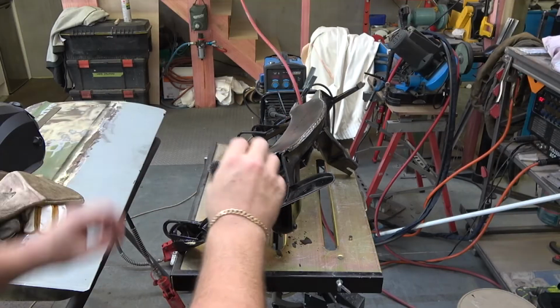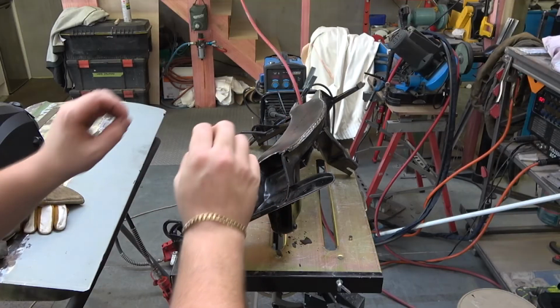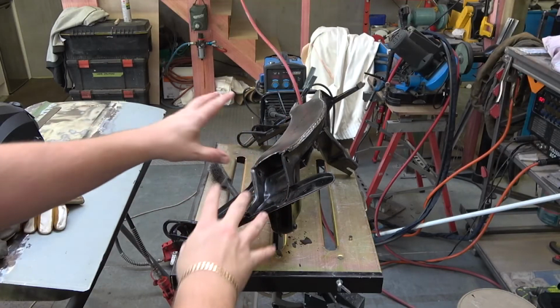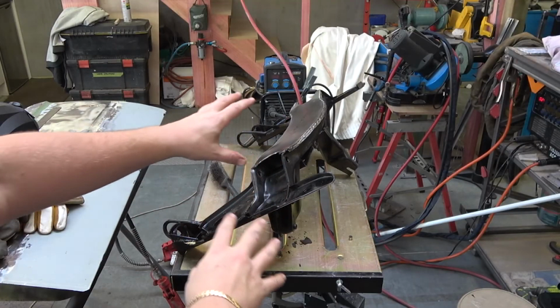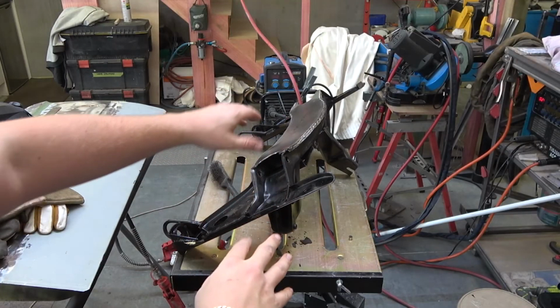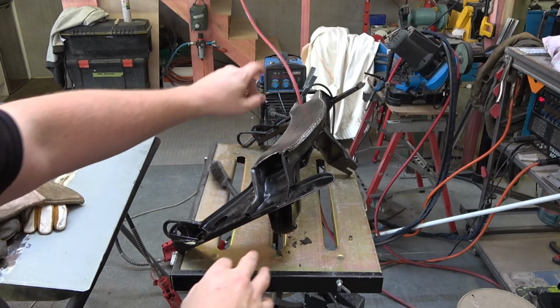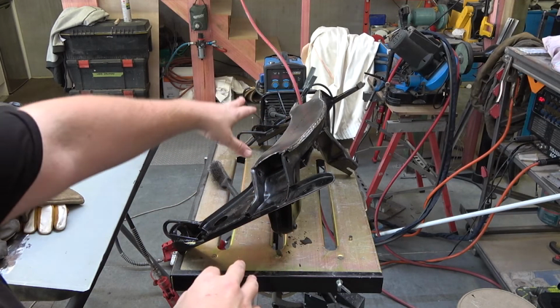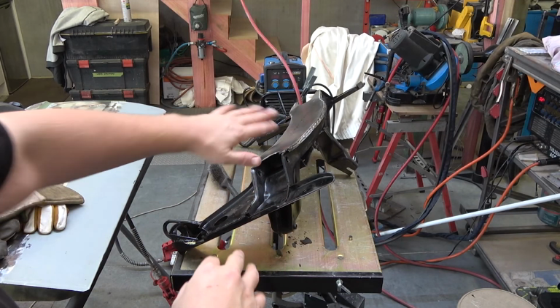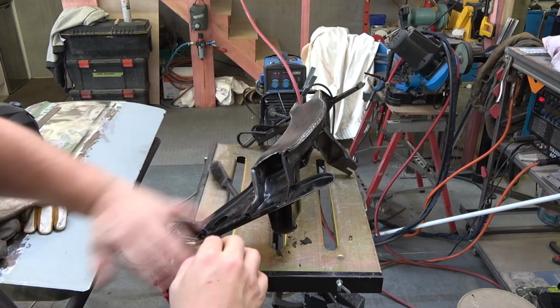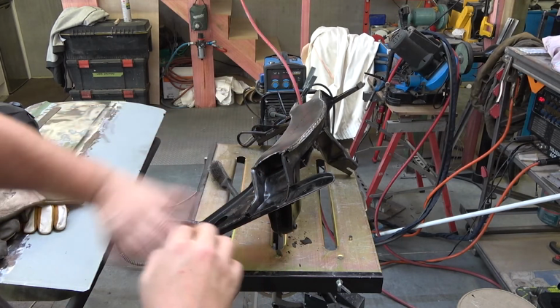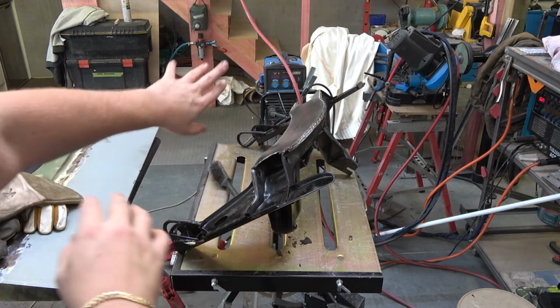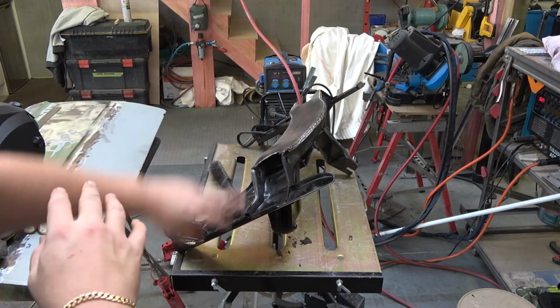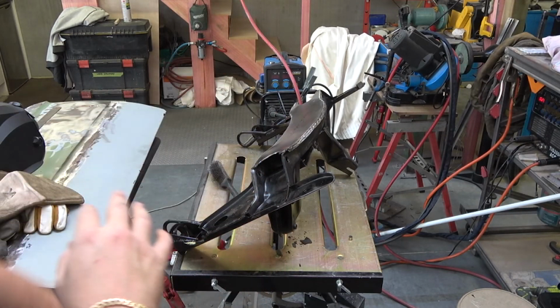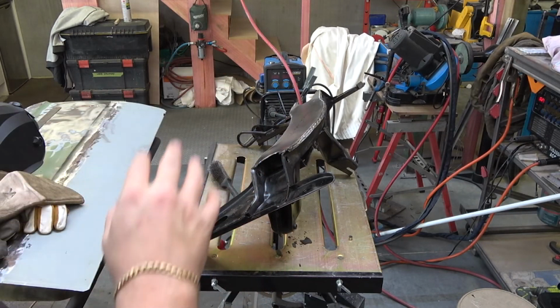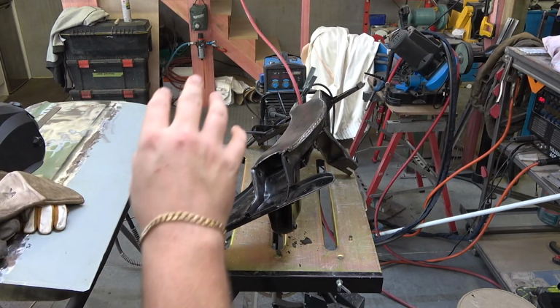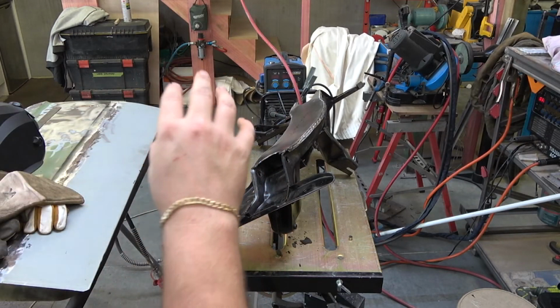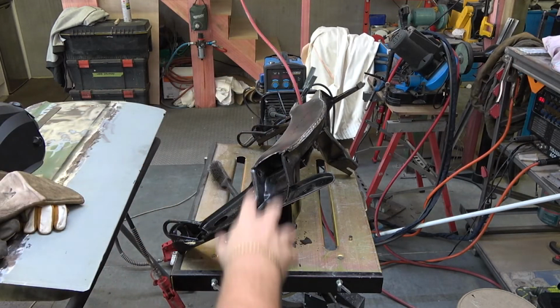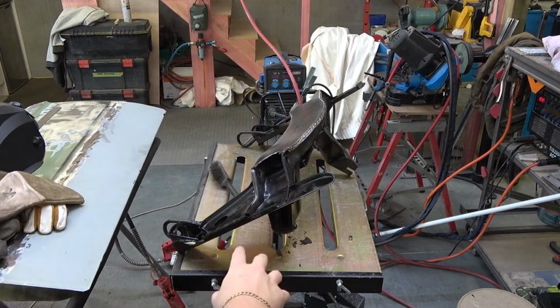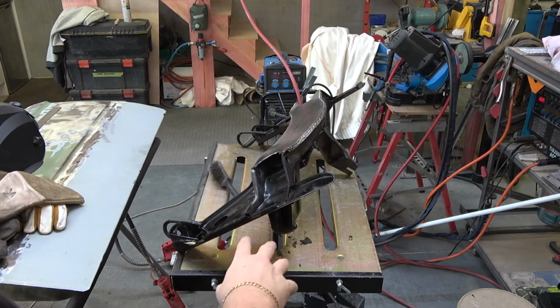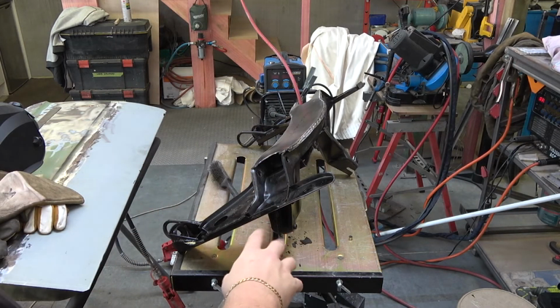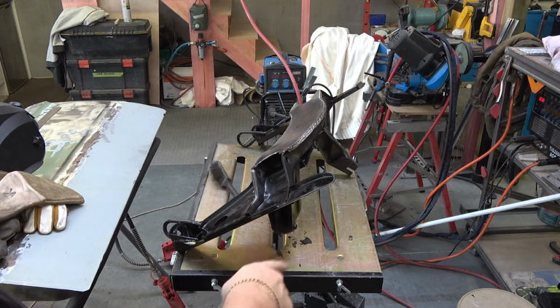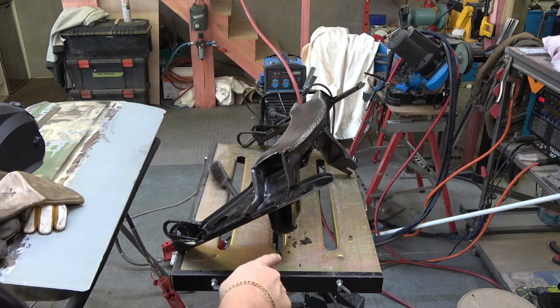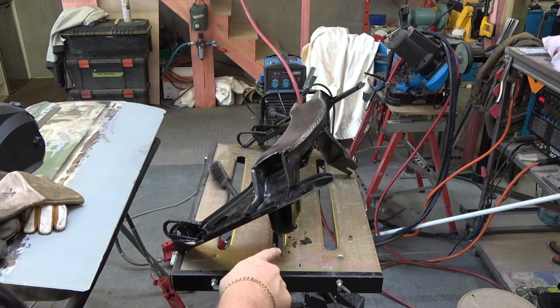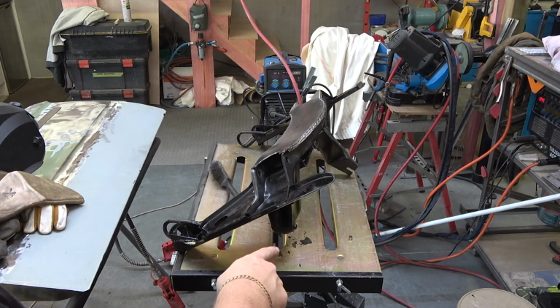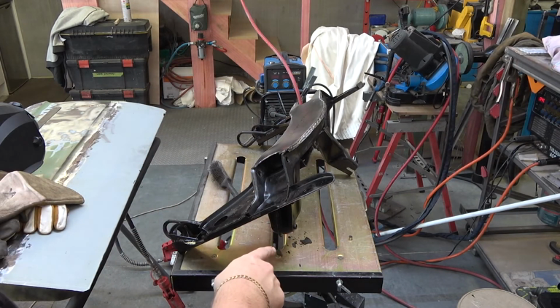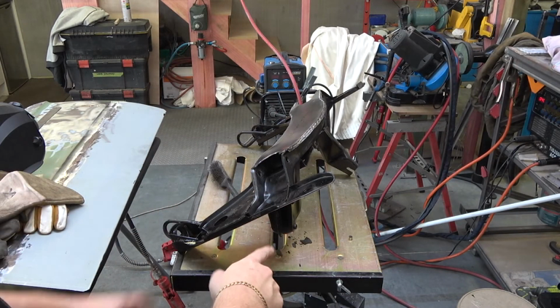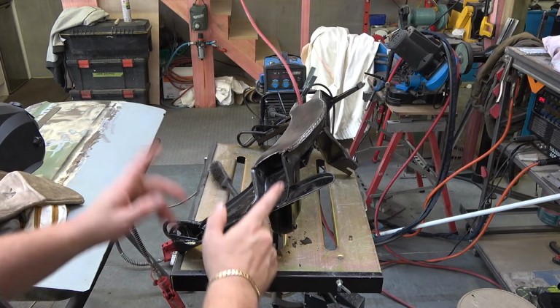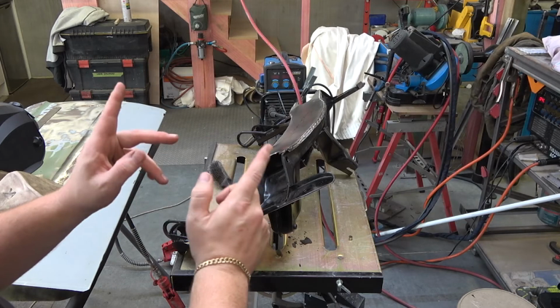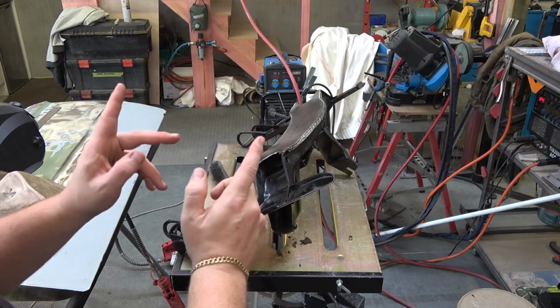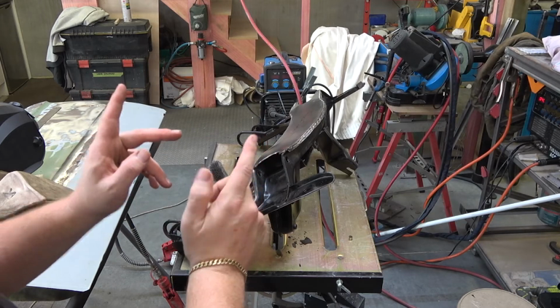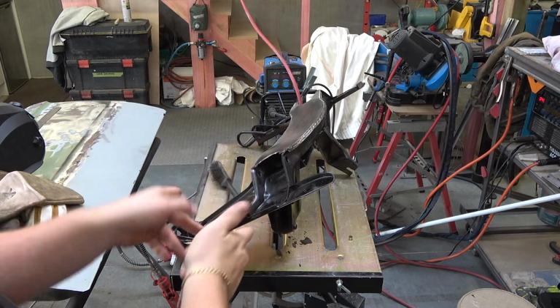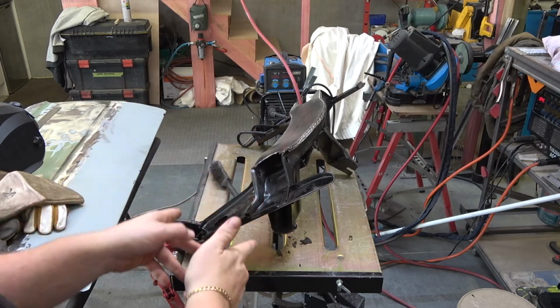All welded in - we've got the bottom plate all fully welded and also the motor mounts now welded in. Let's go take a closer look.